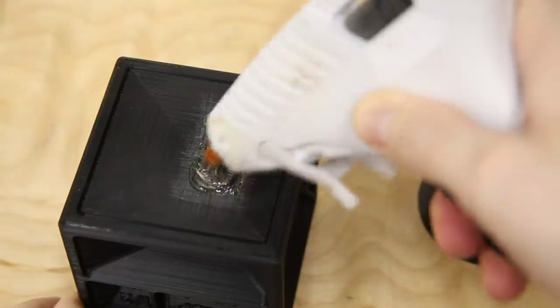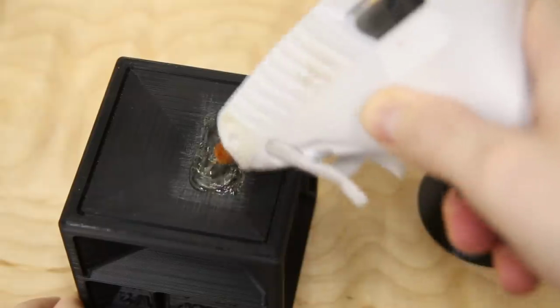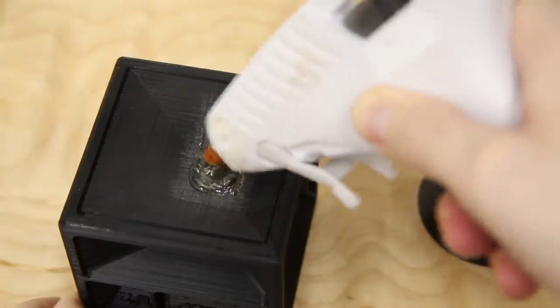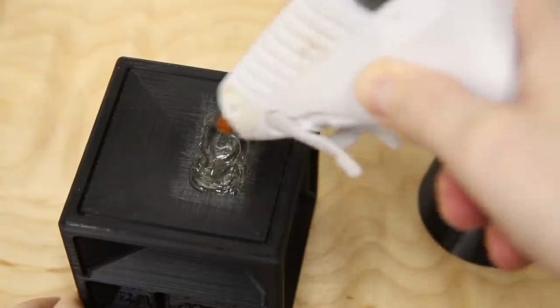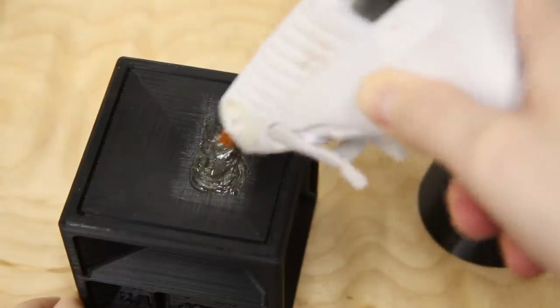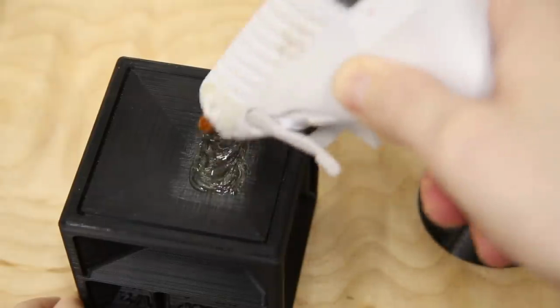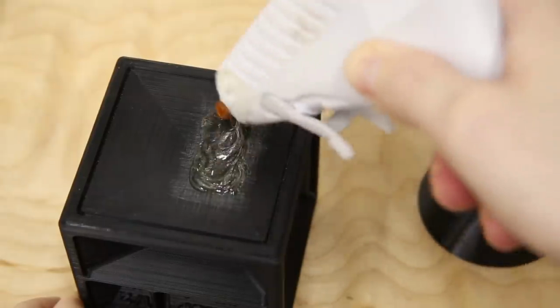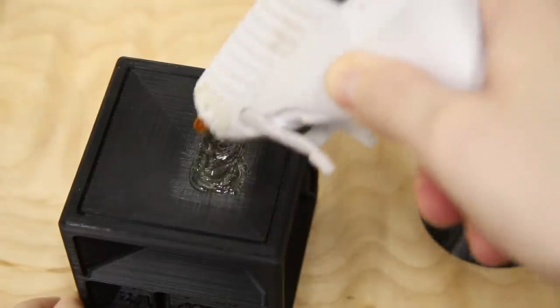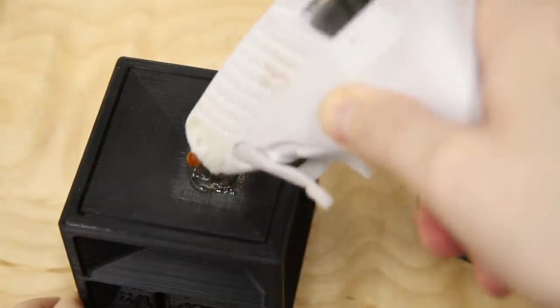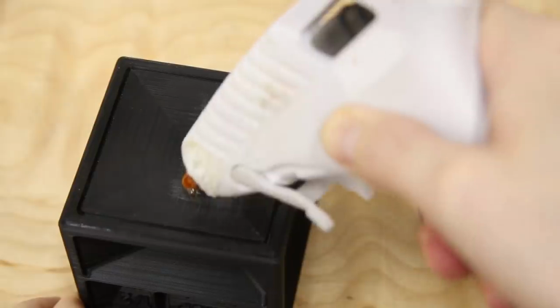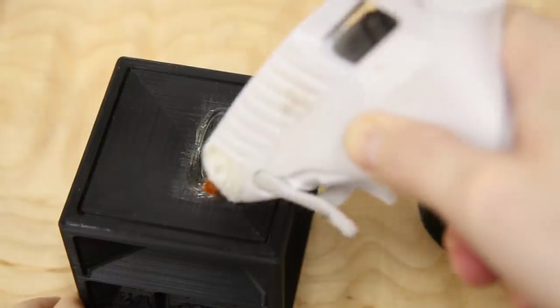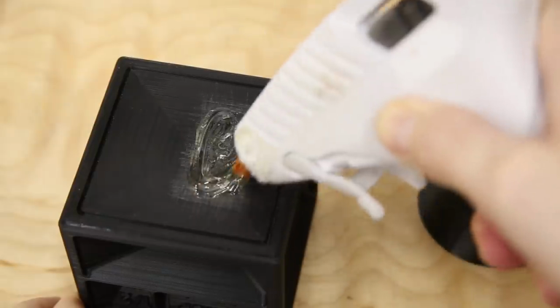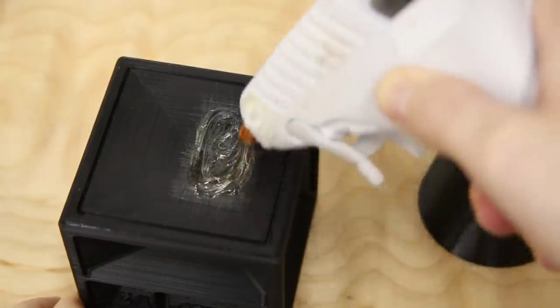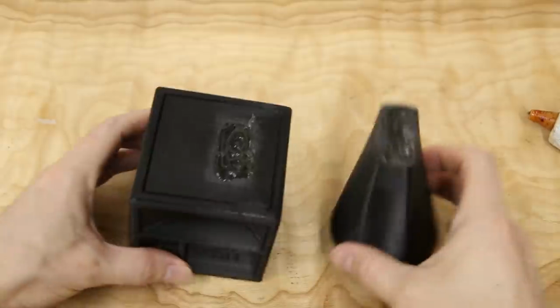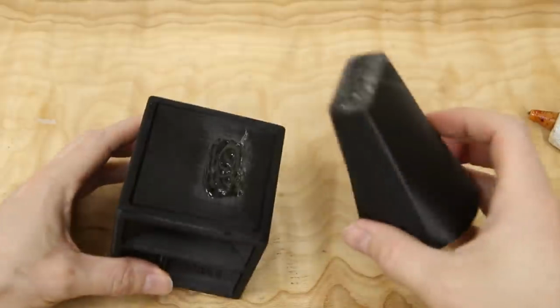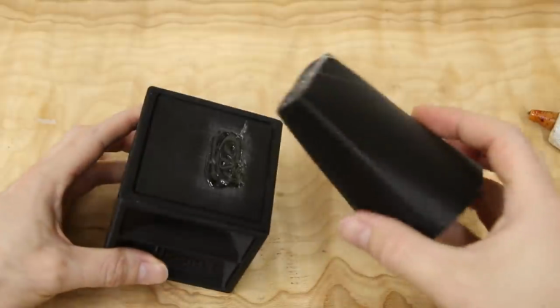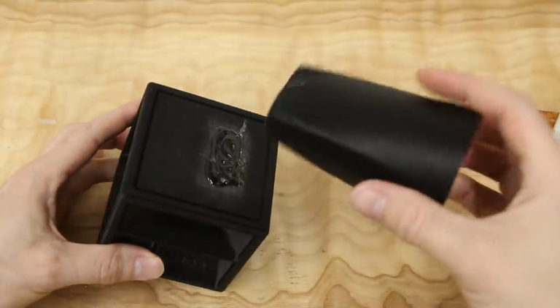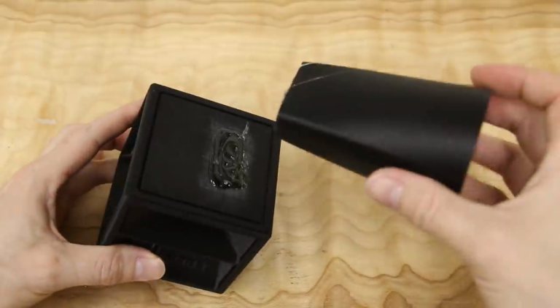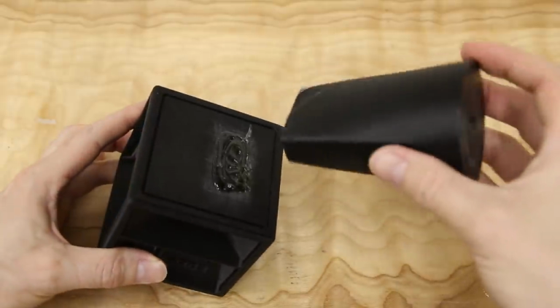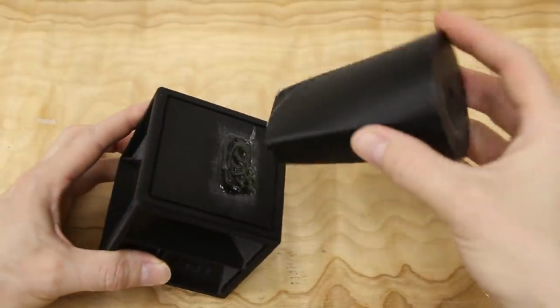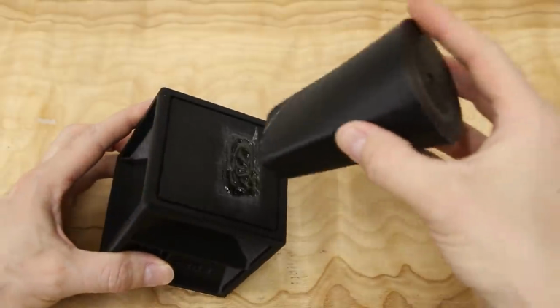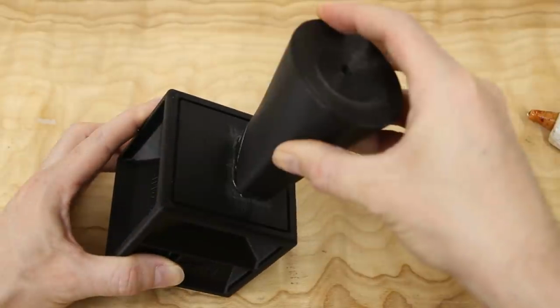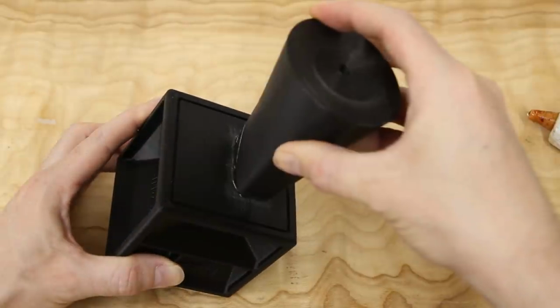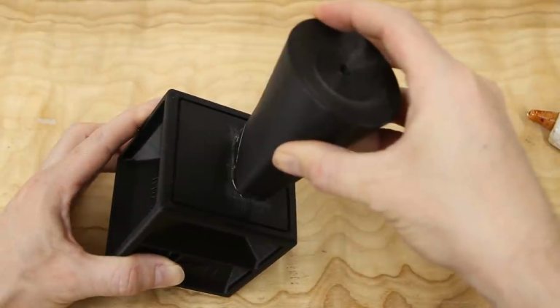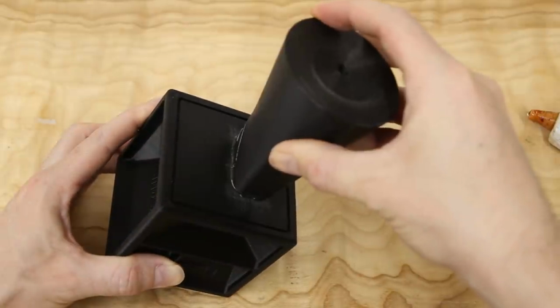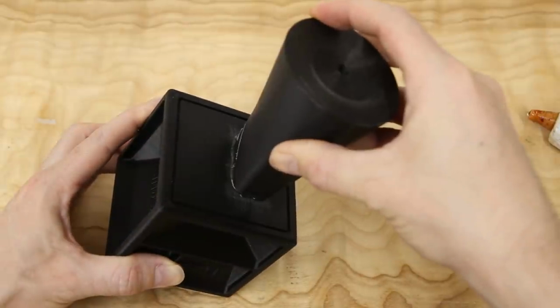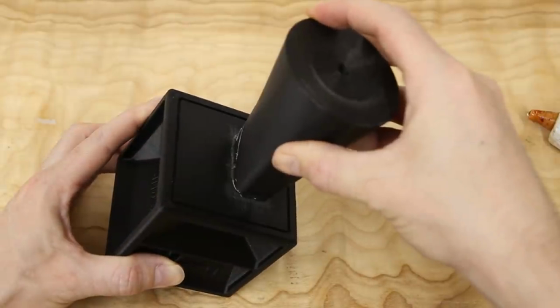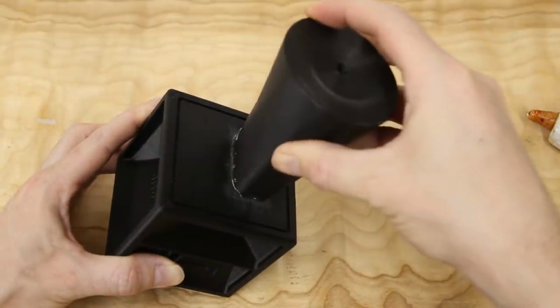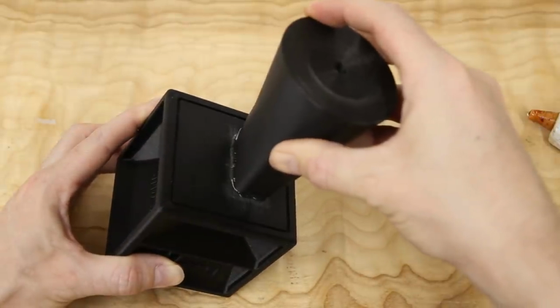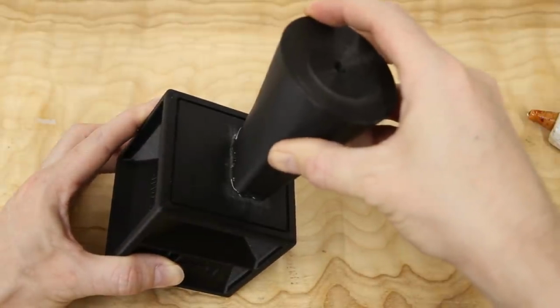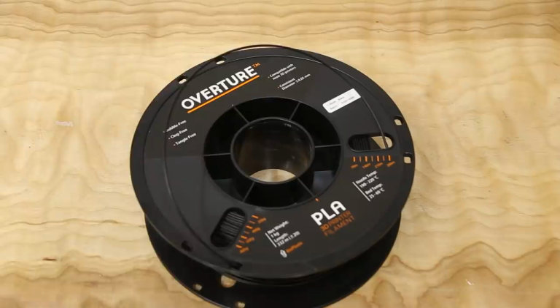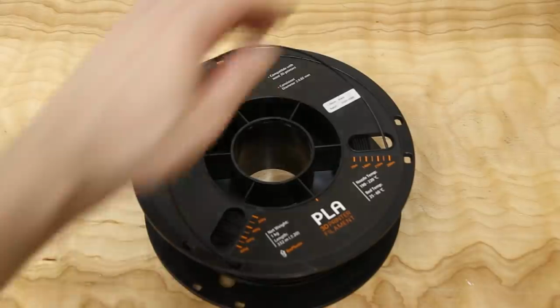I glued the sprue and measuring cube together using hot glue, and then glued on some pieces of PLA filament to act as vents.